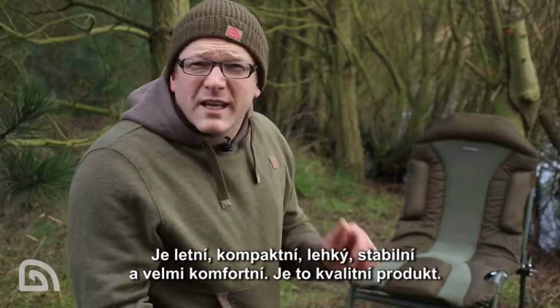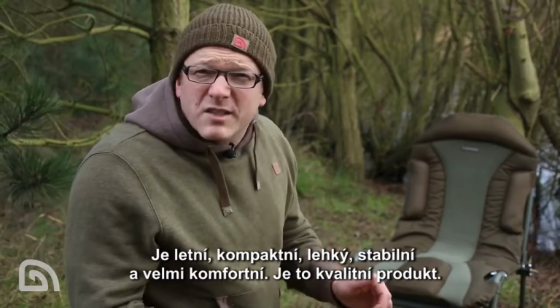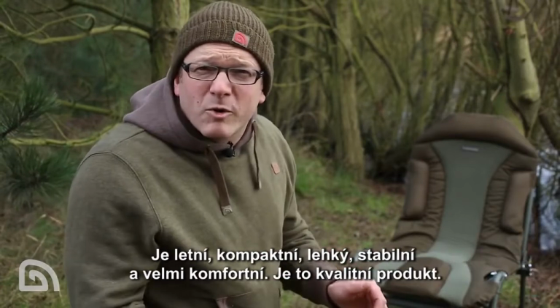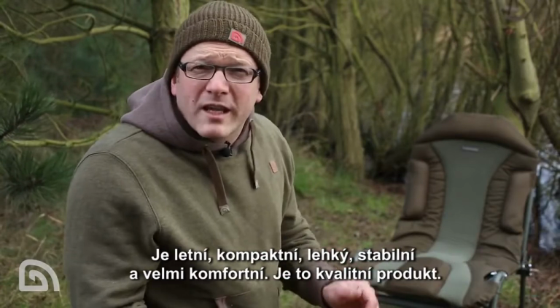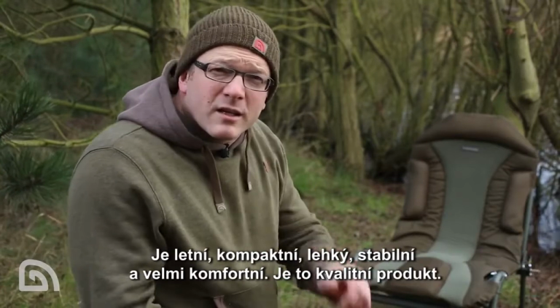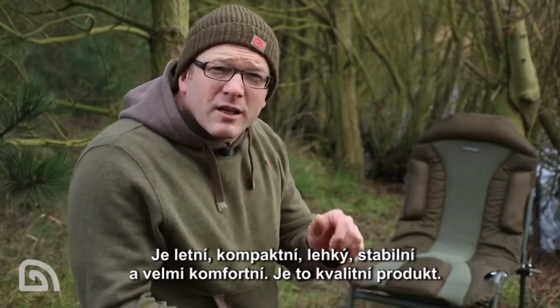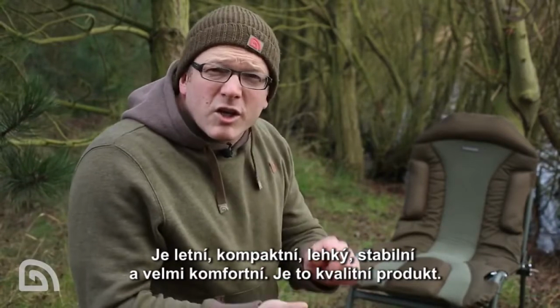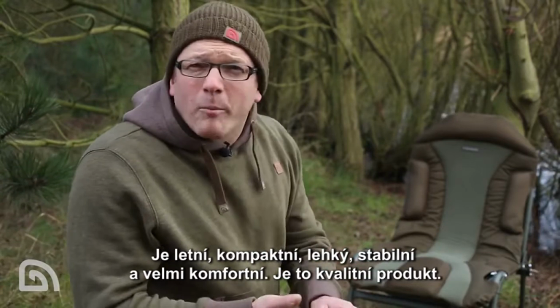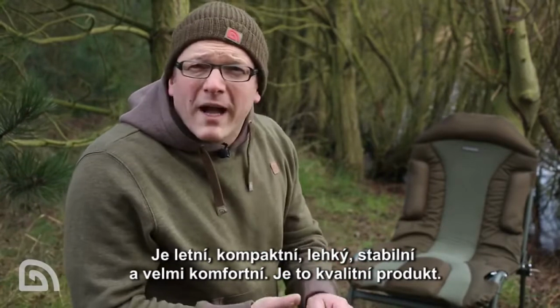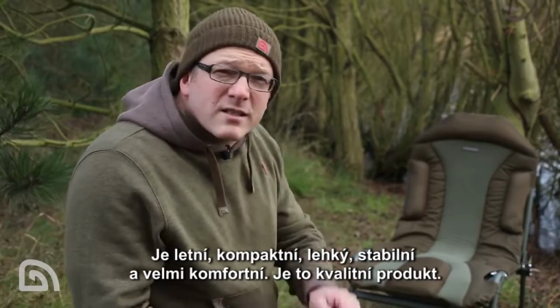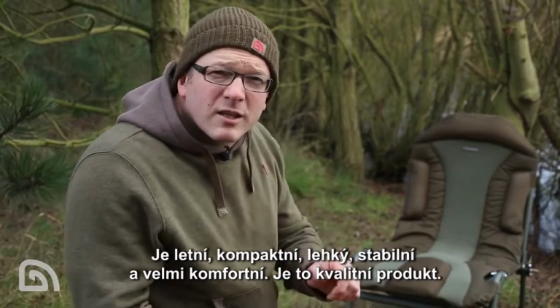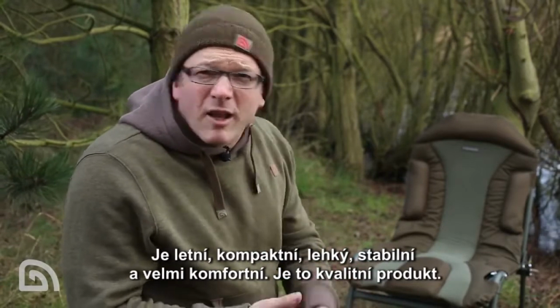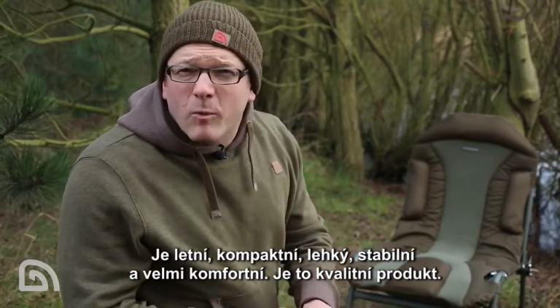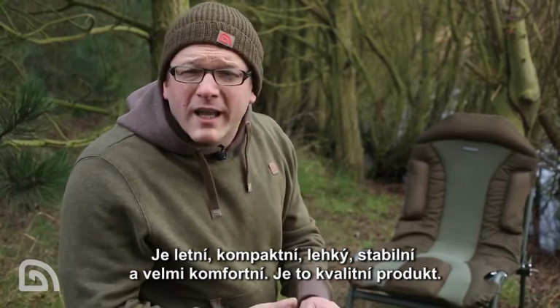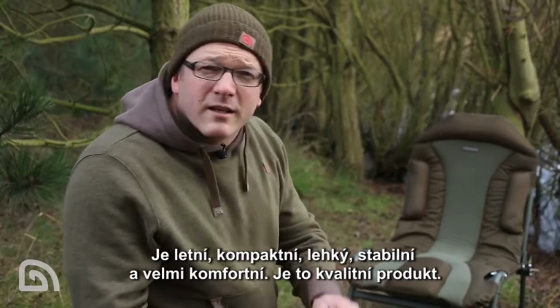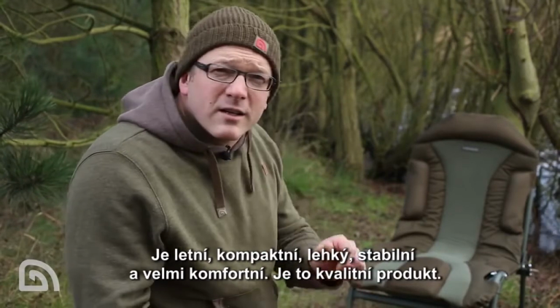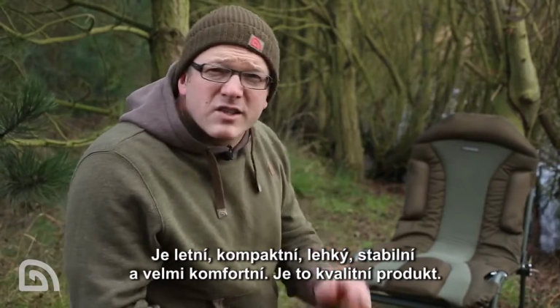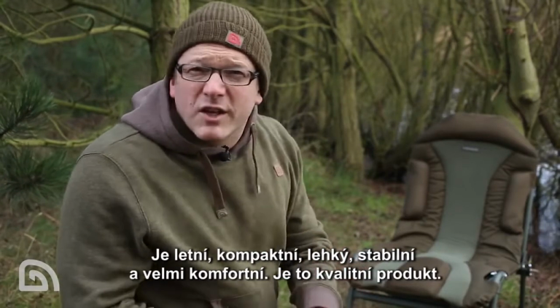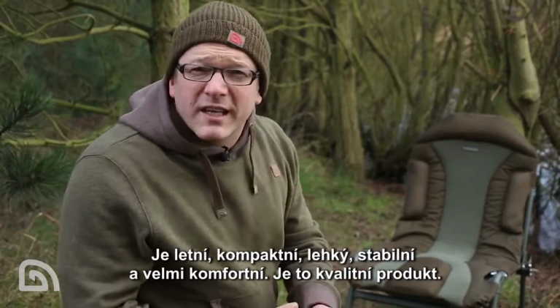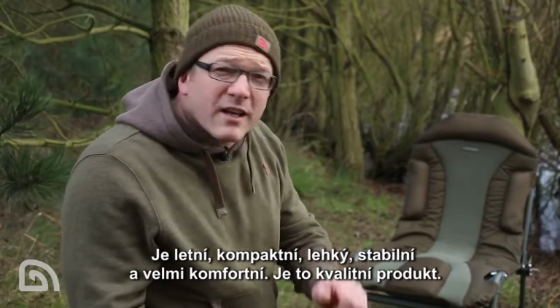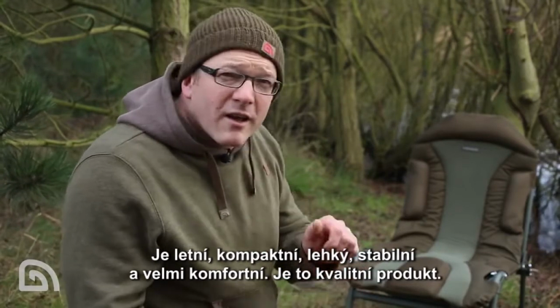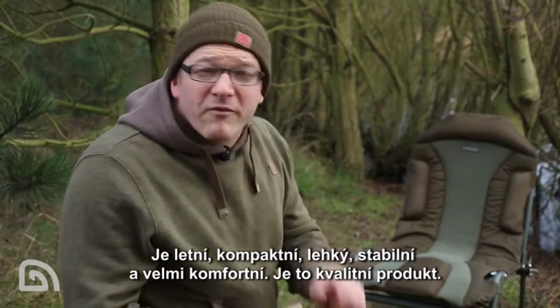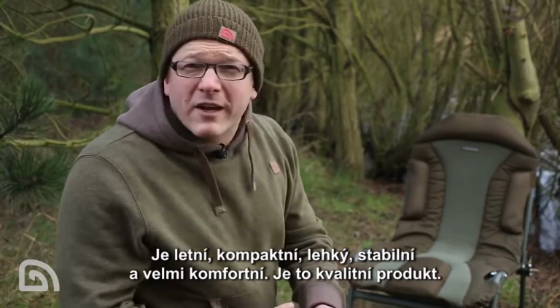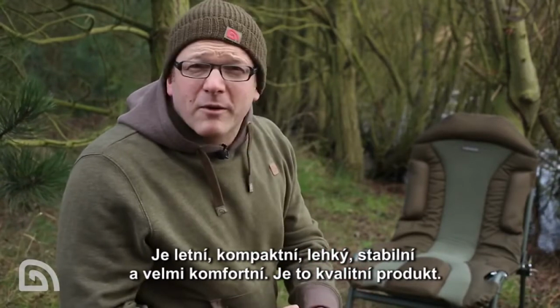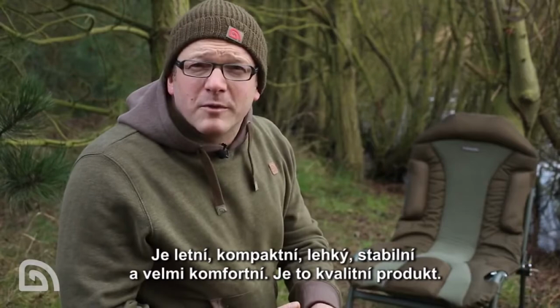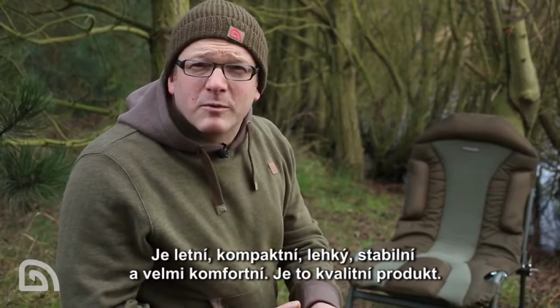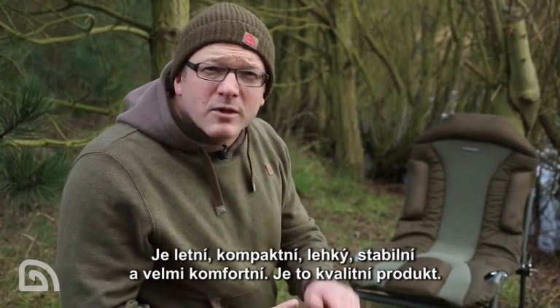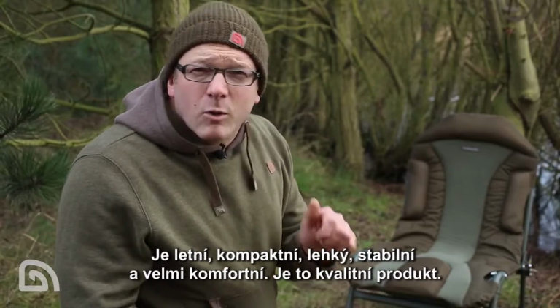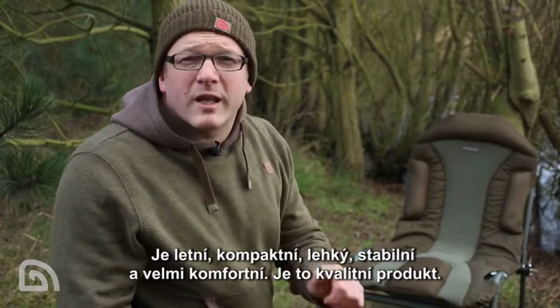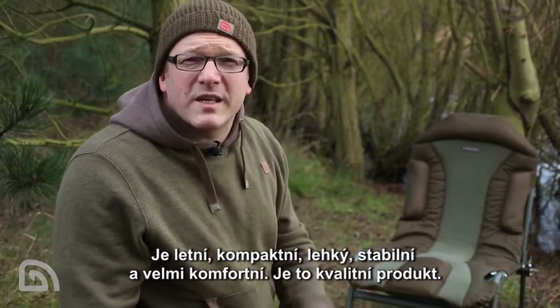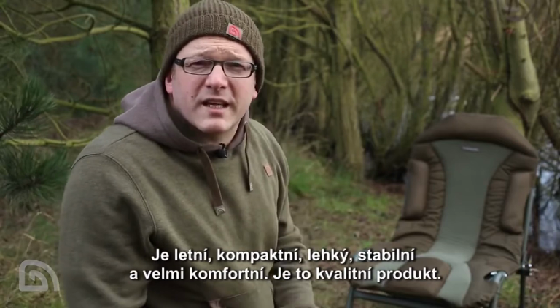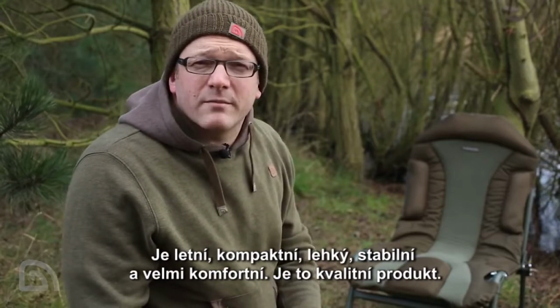So that's the Leverlite Transformer chair. In summary: compact, lightweight, sturdy and very comfortable. Quality piece of kit.